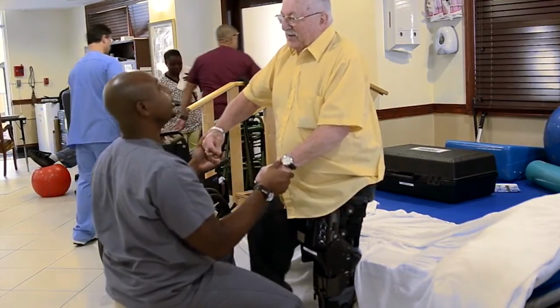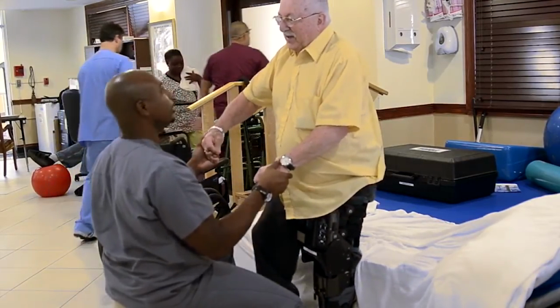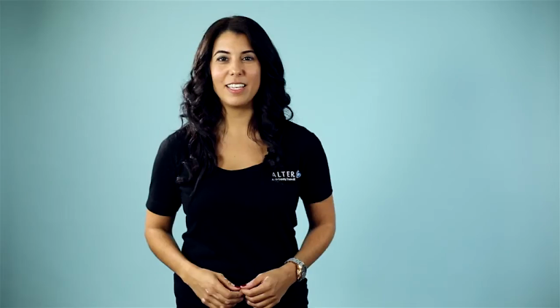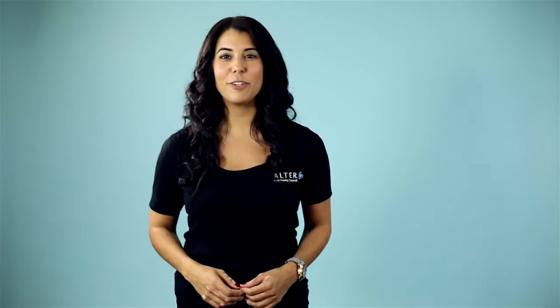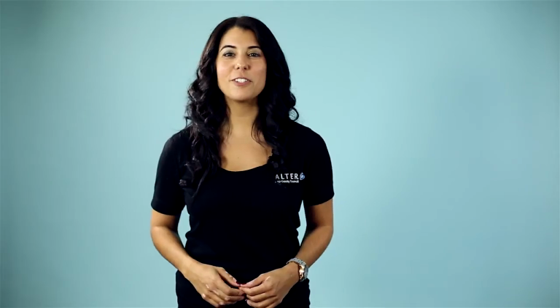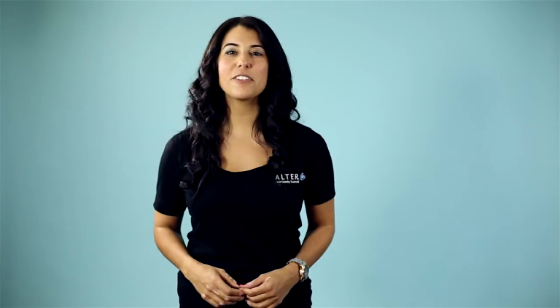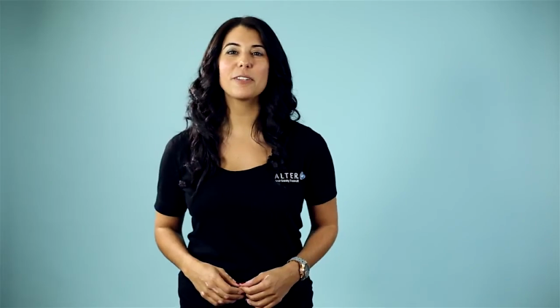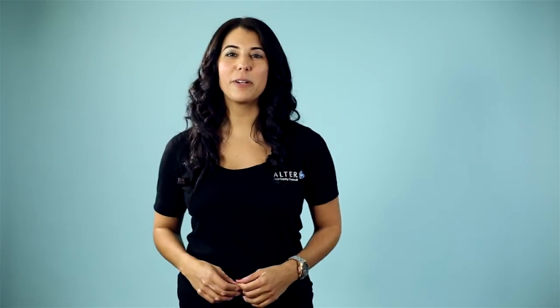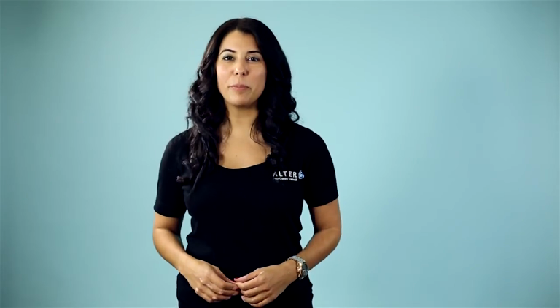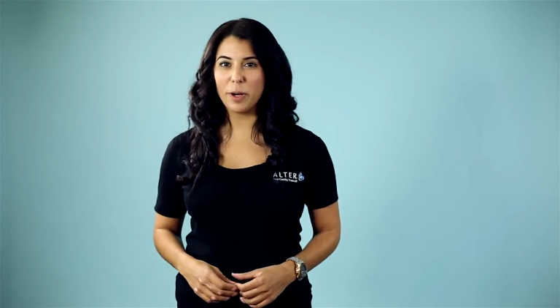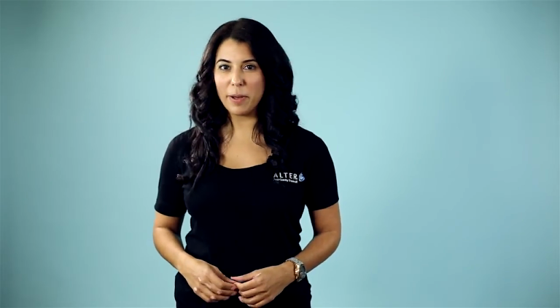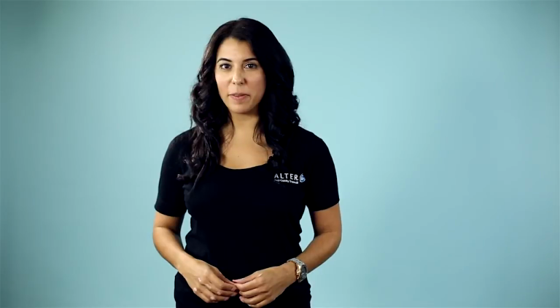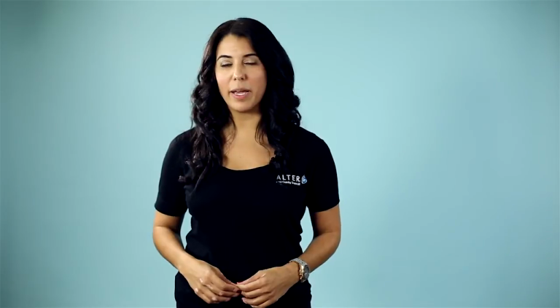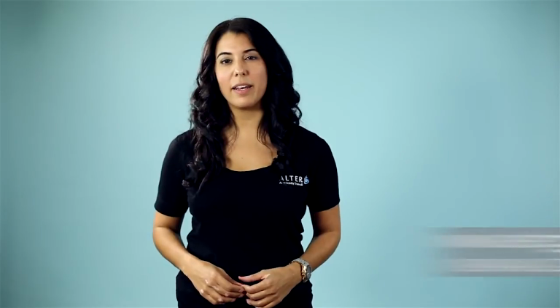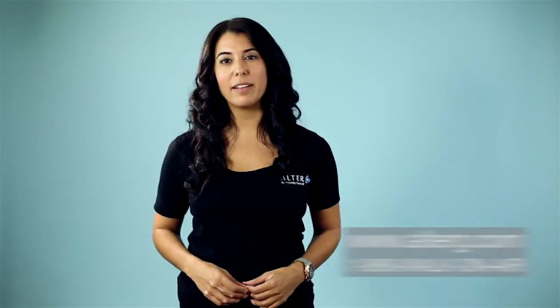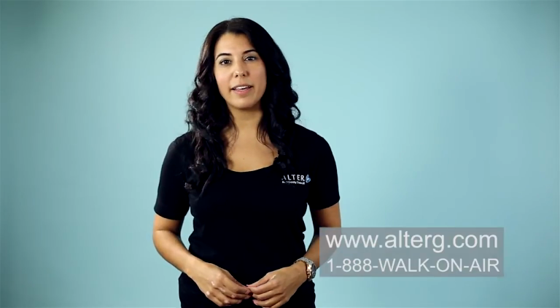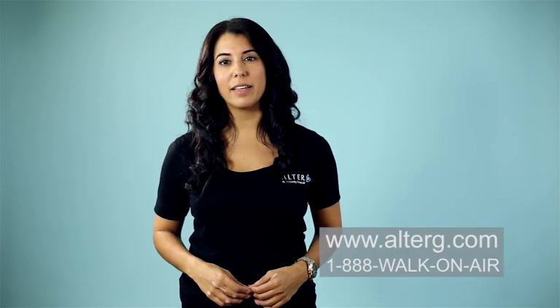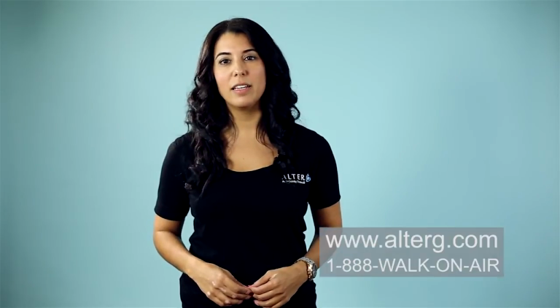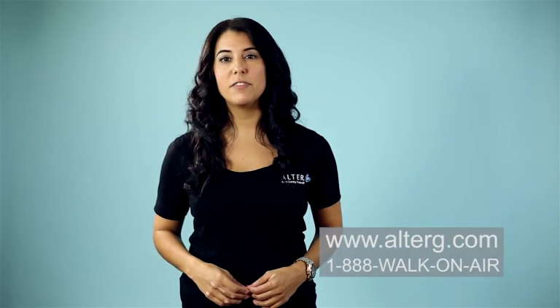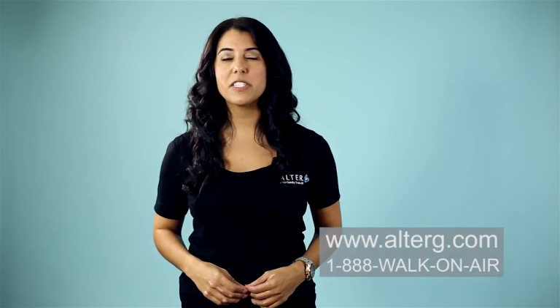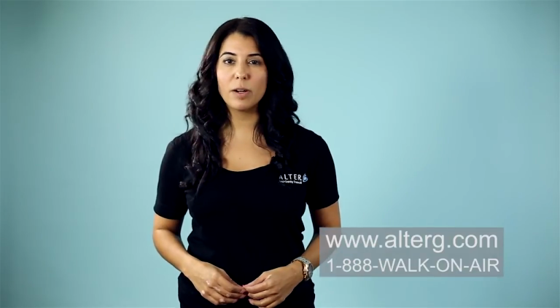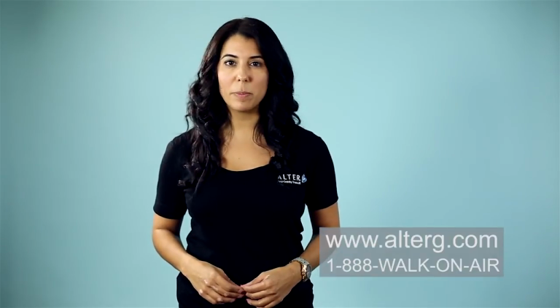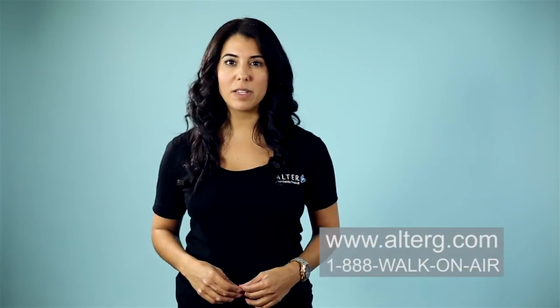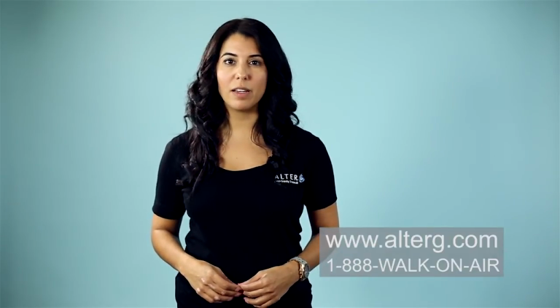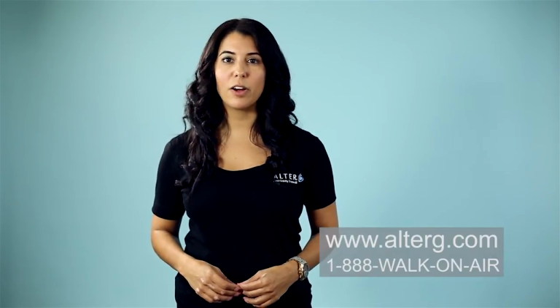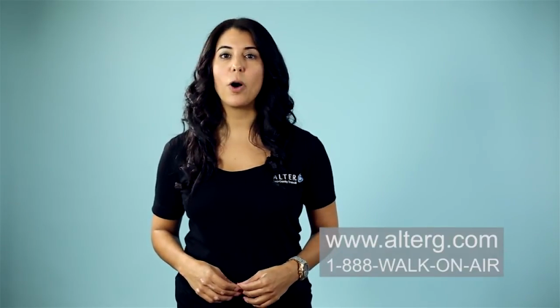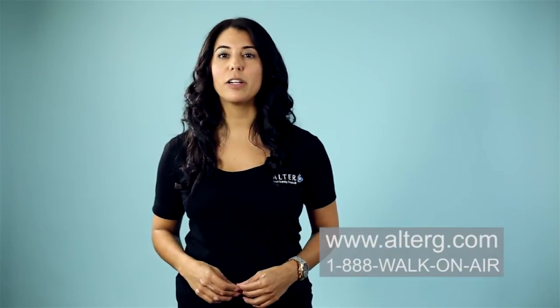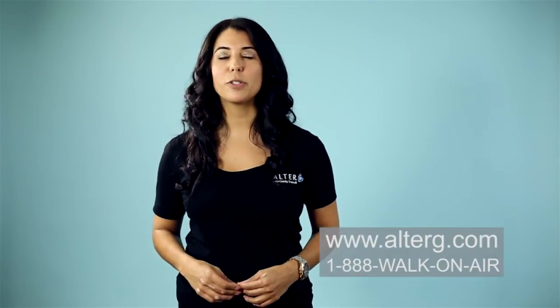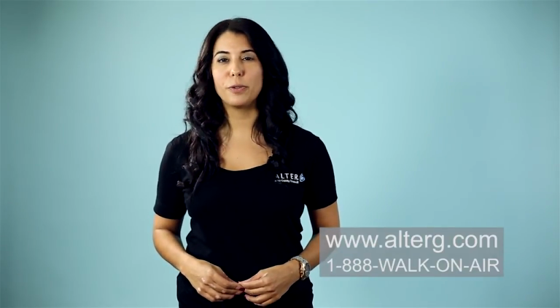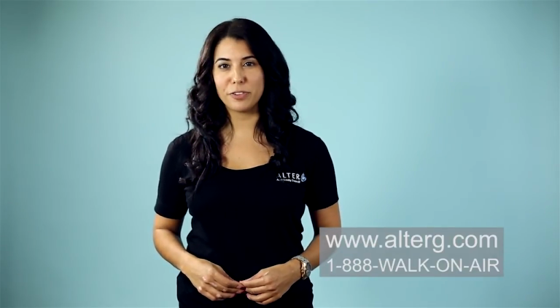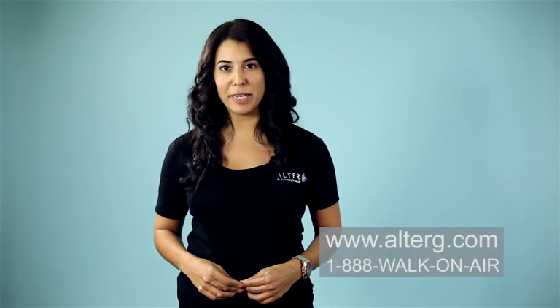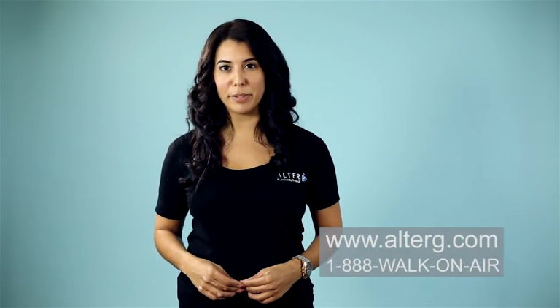If you're interested in learning more about the bionic leg, visit our website or call our toll-free number.